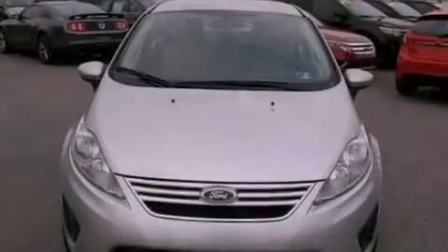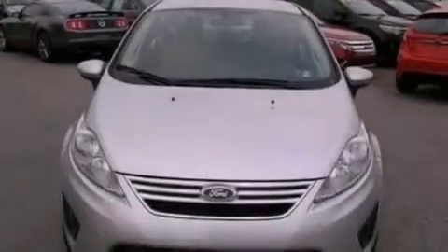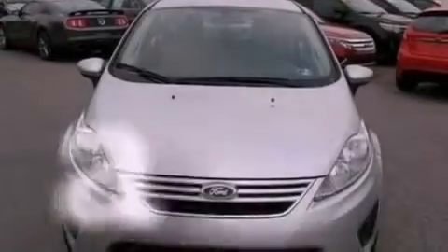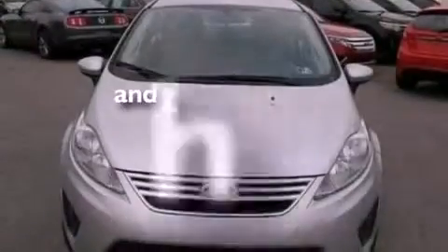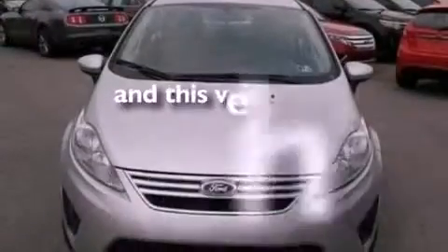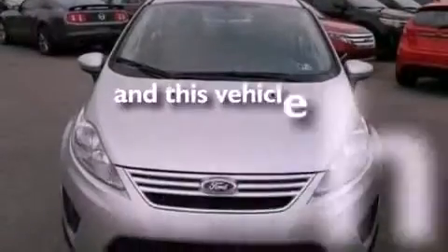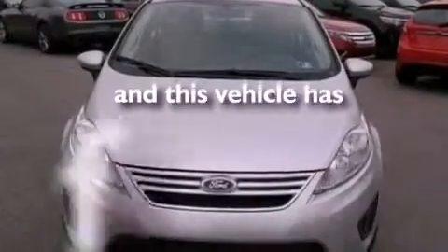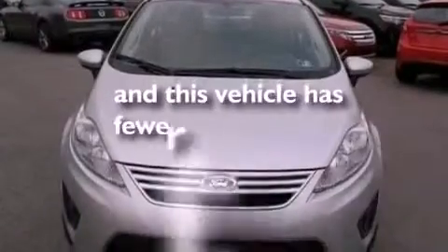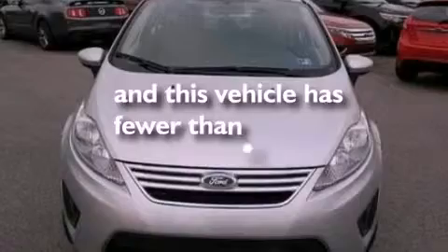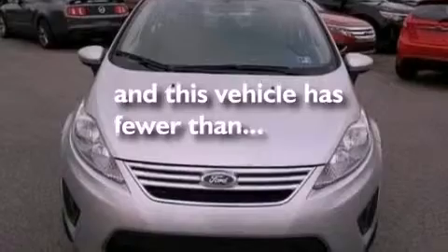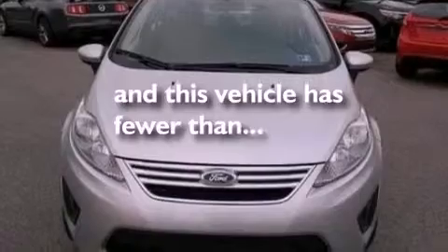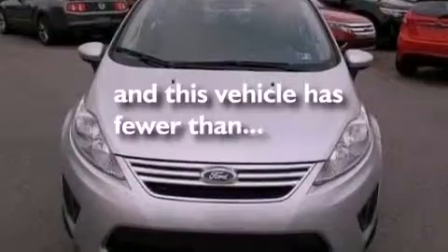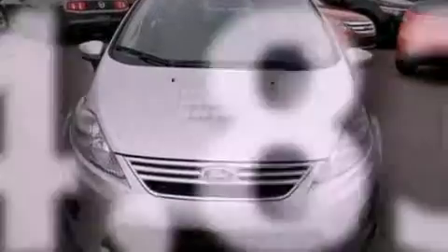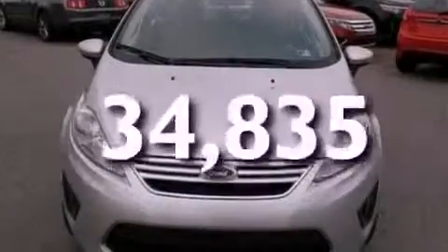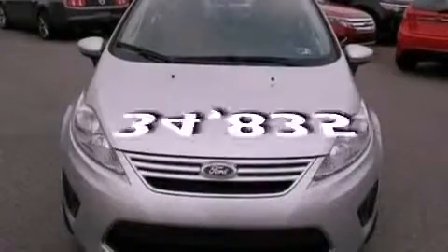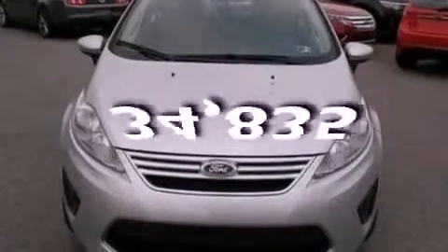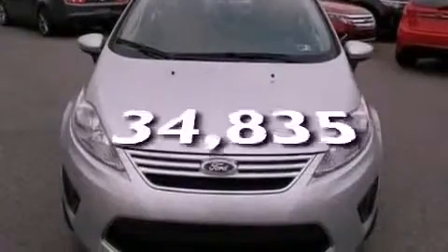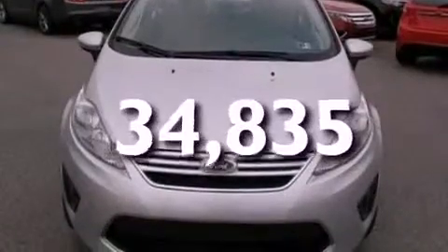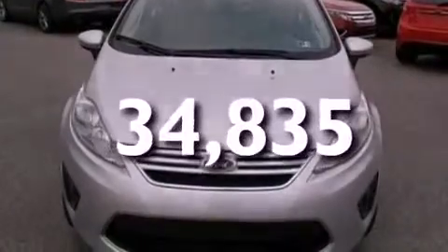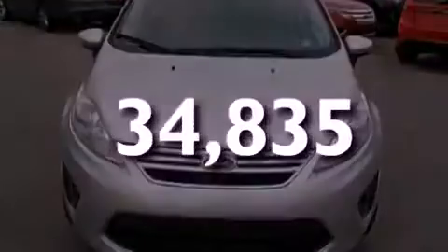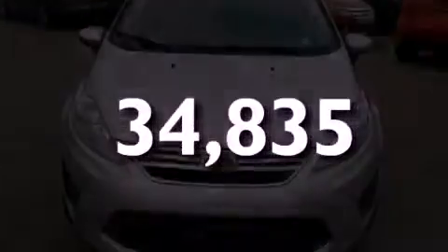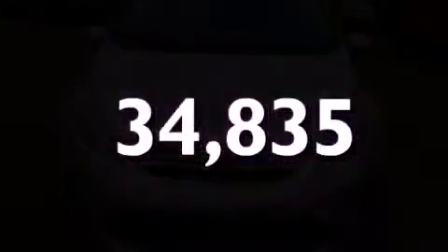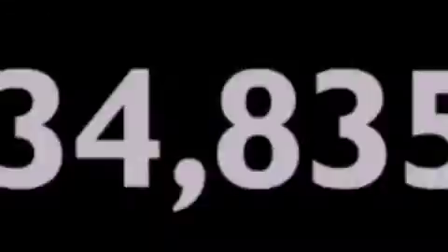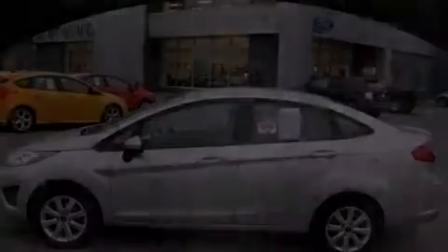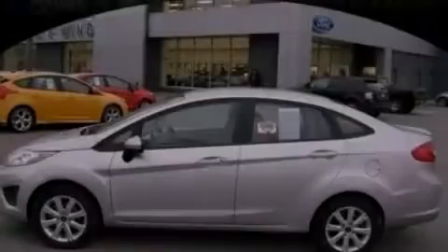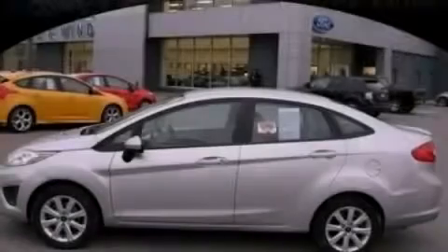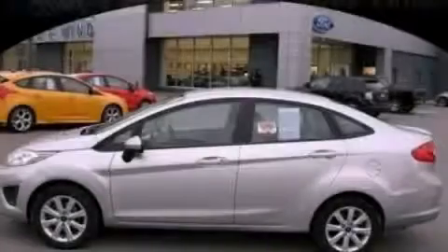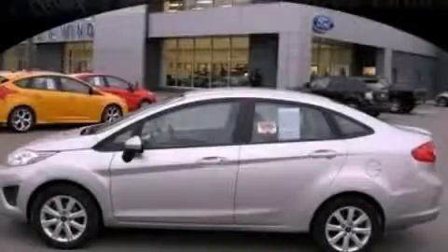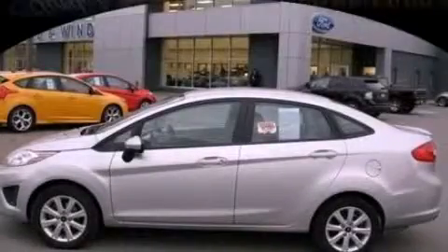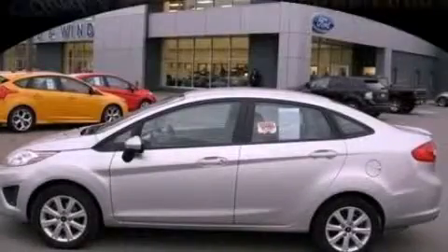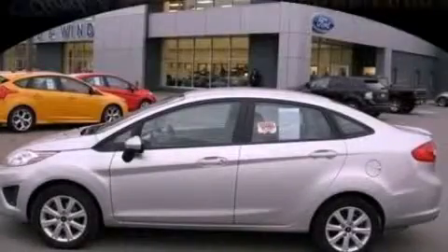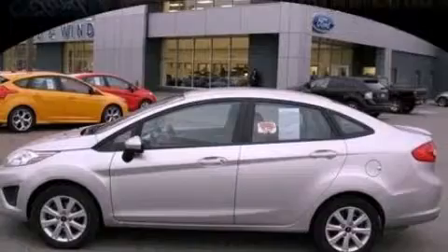This vehicle has less than 35,000 miles. Call or visit us right now and arrange your test drive today.